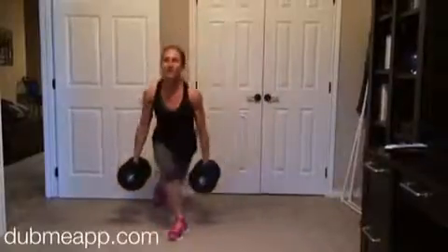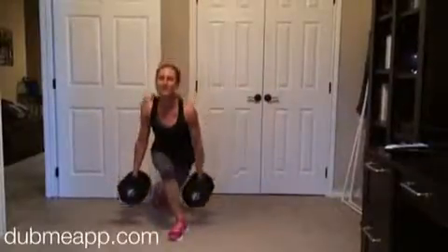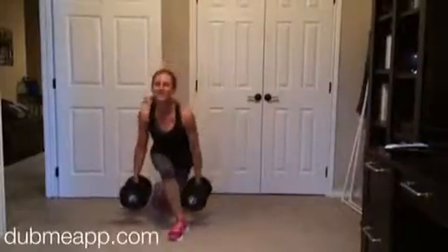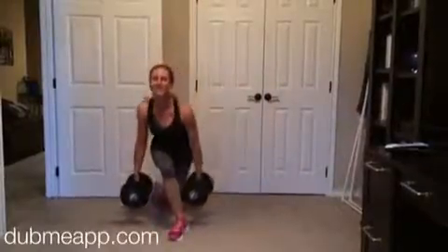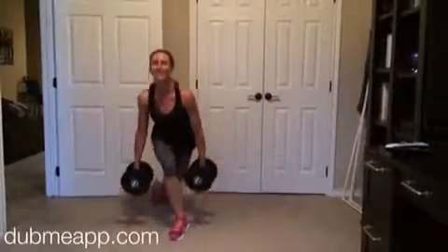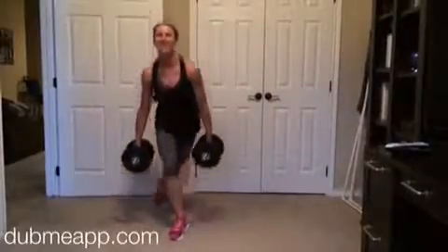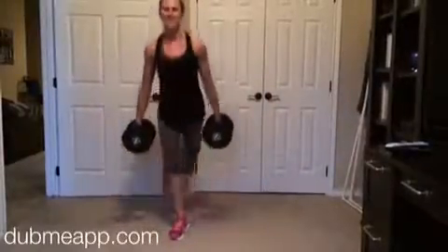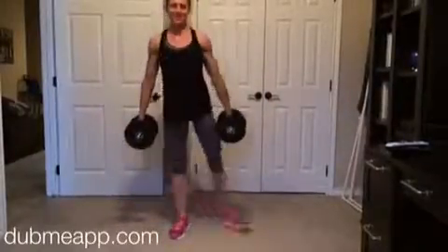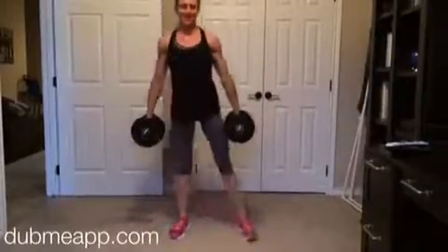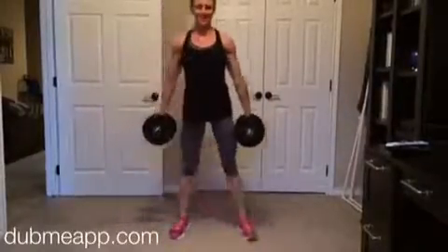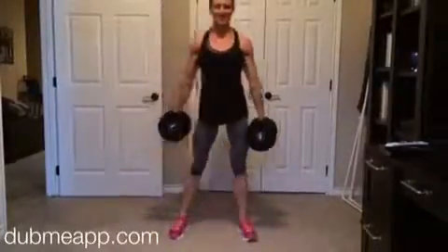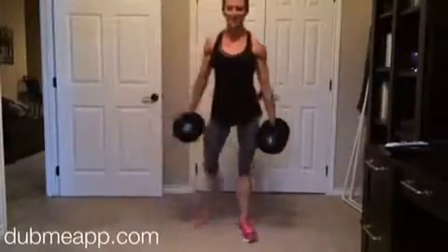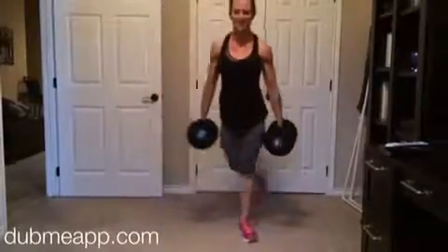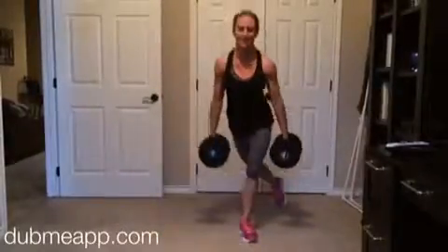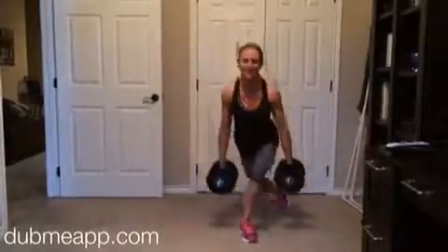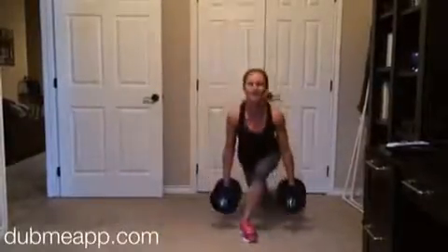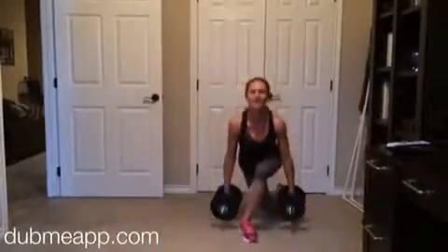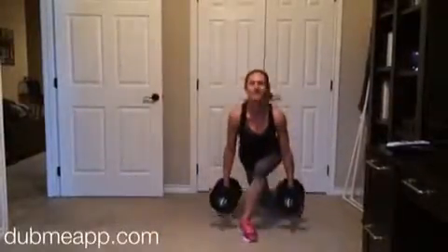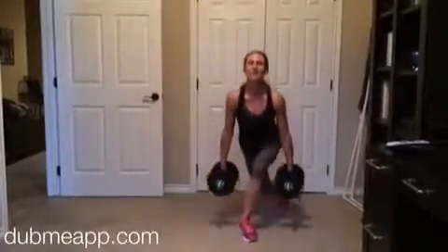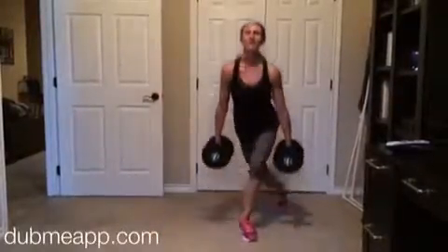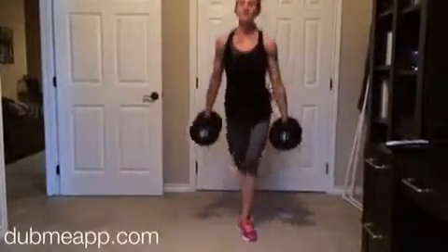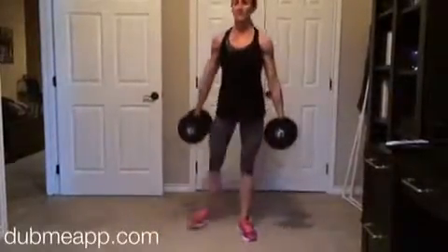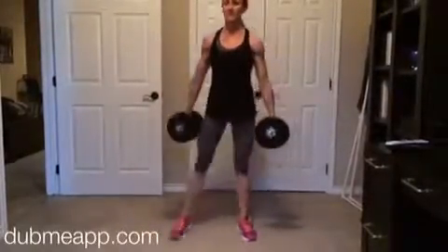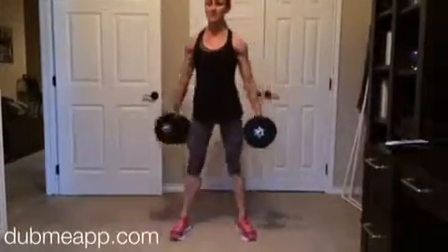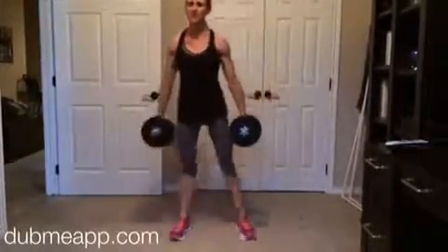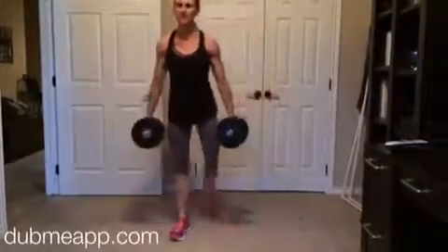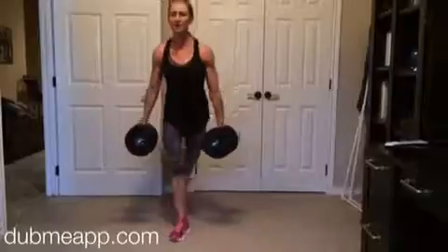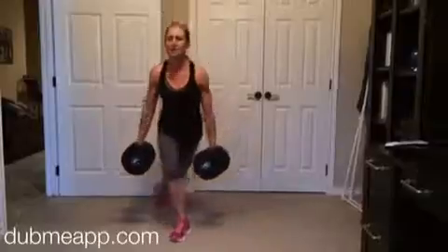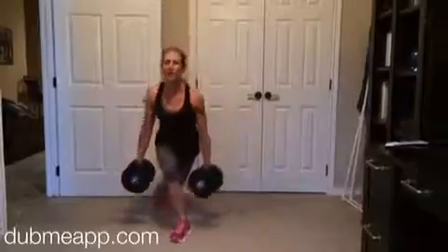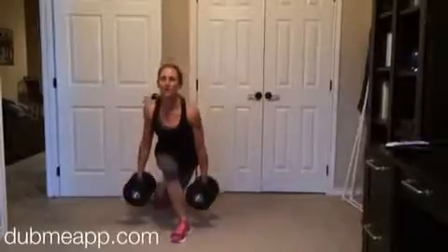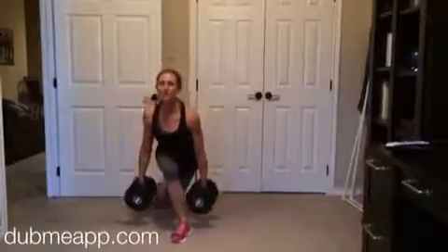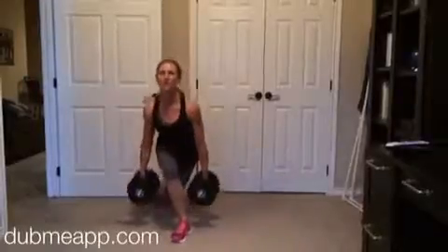Do 10 on each leg, so that's 20 total, and then set the weights down.